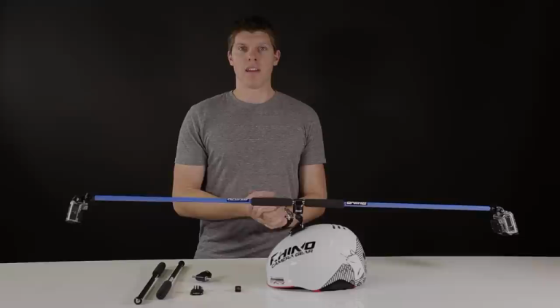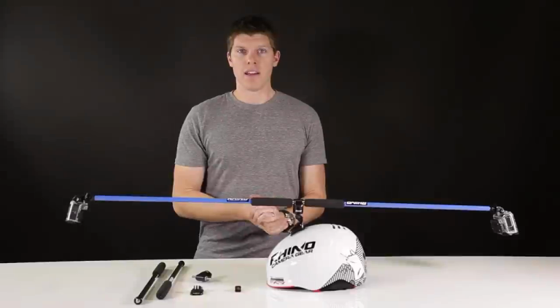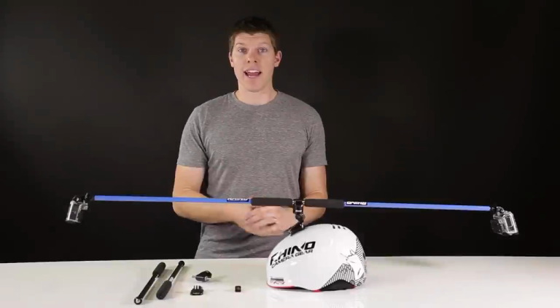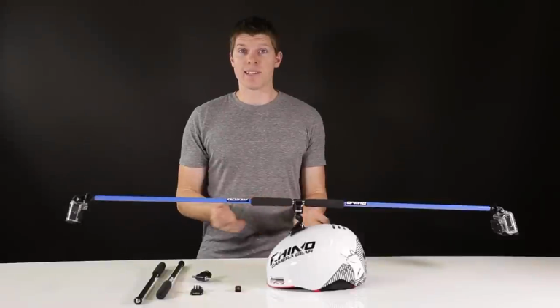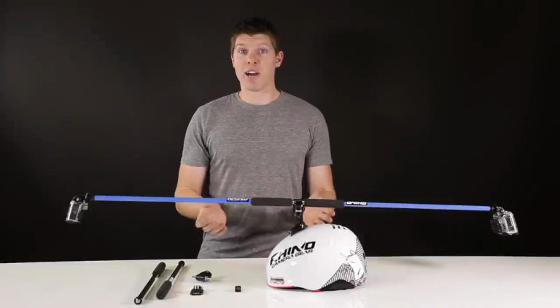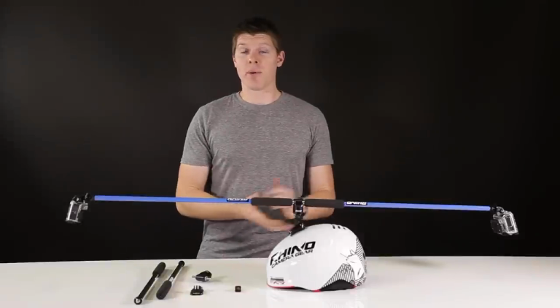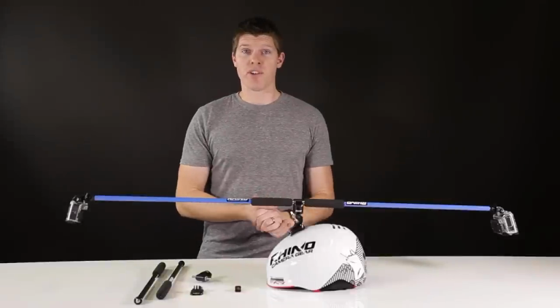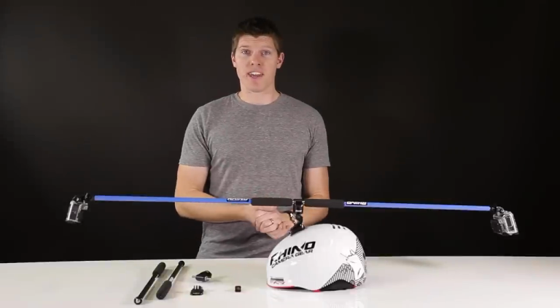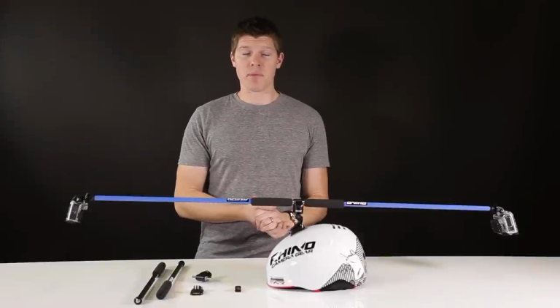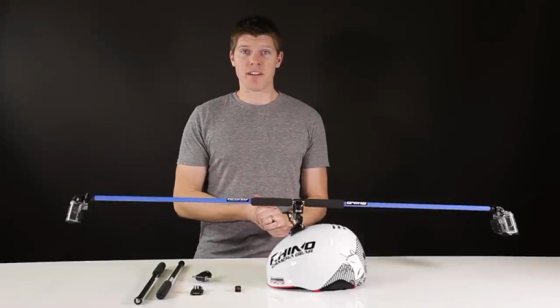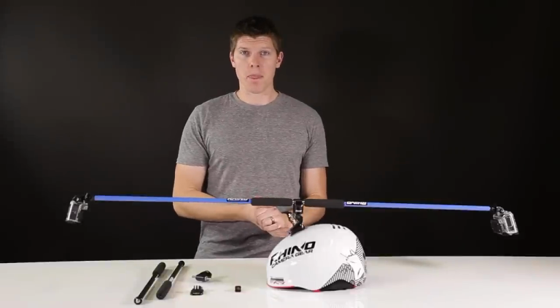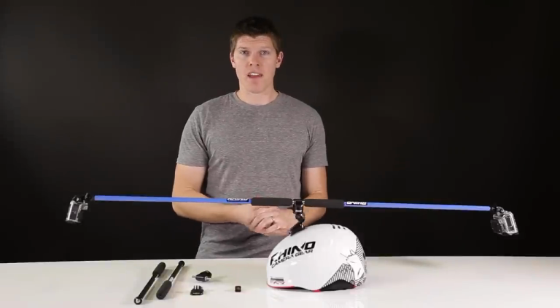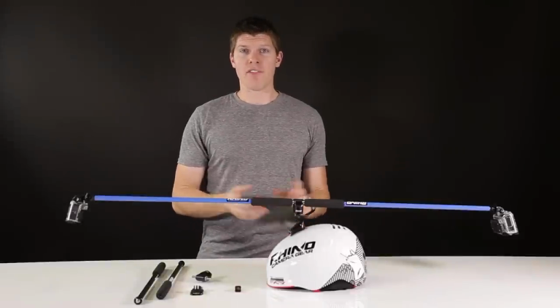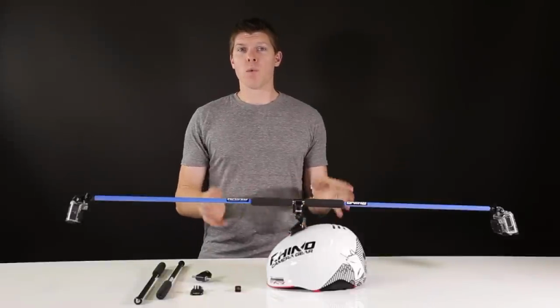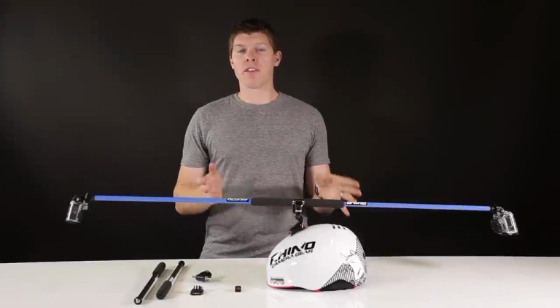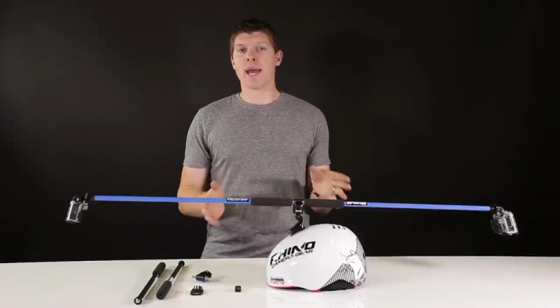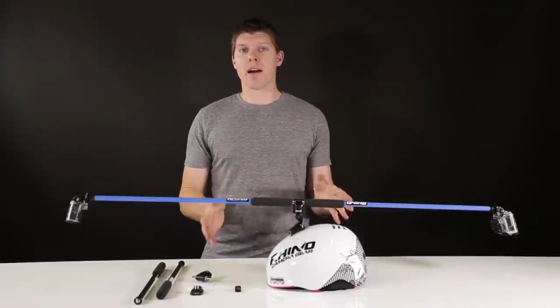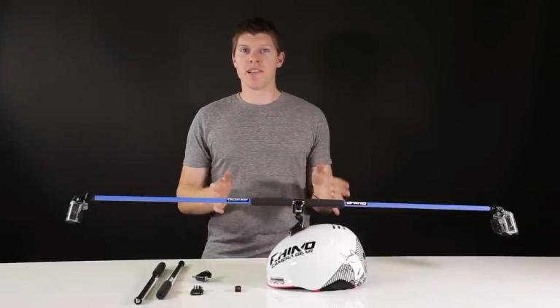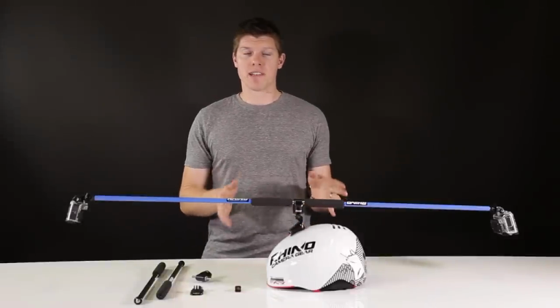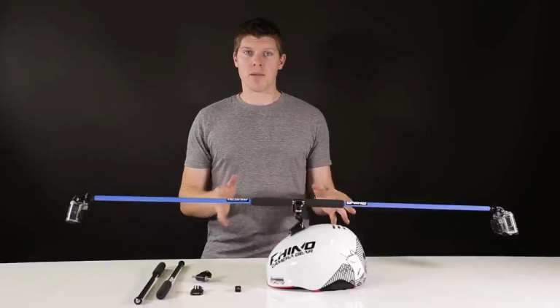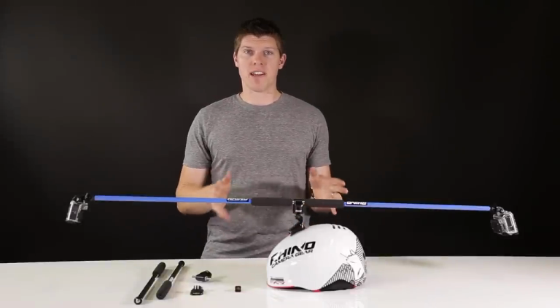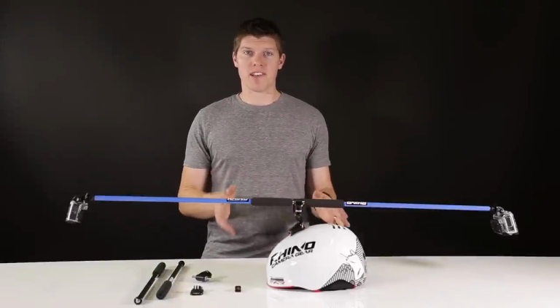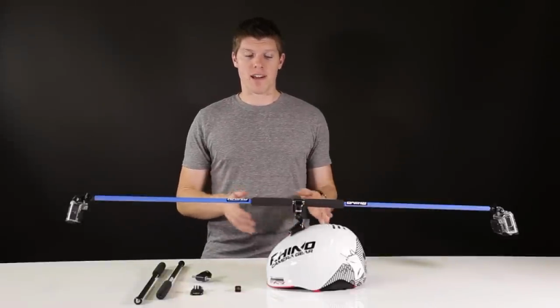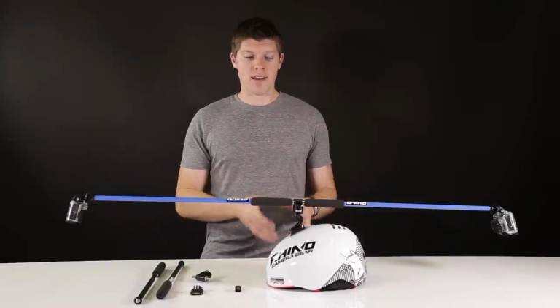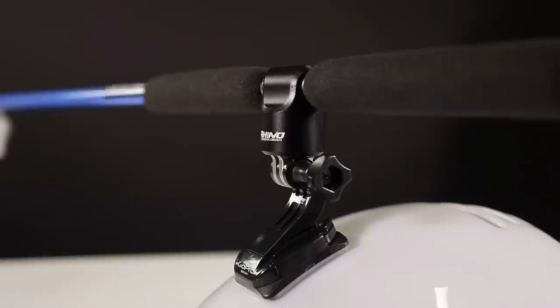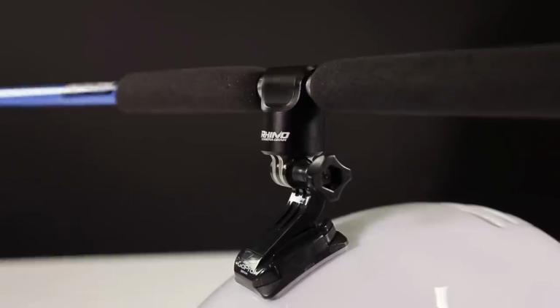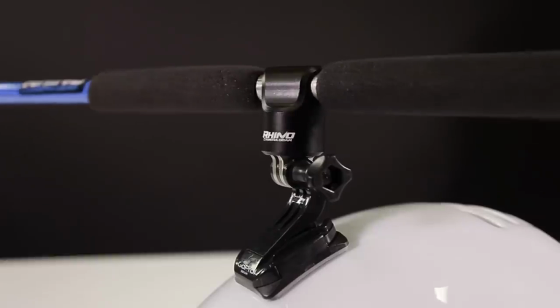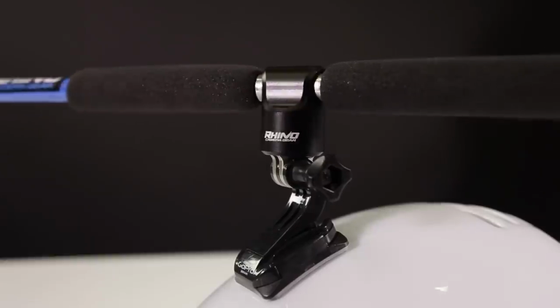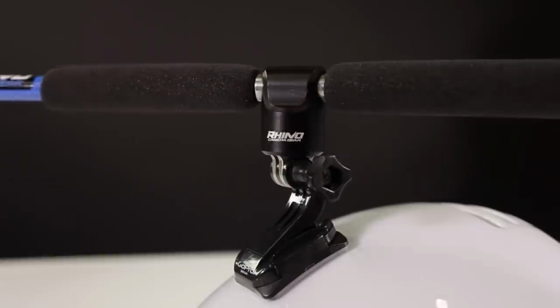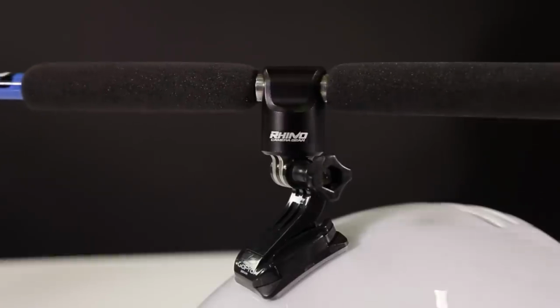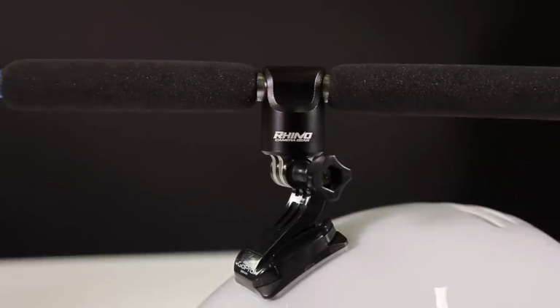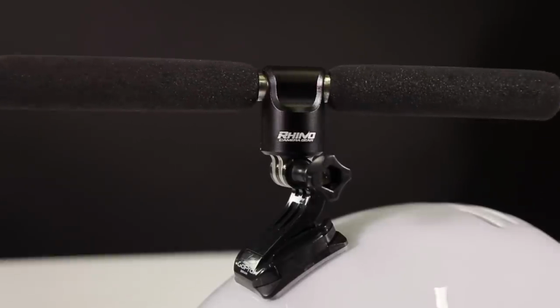Hey guys, I'm Kyle with Rhino Camera Gear. If you're wondering how we just accomplished that shot, we did it with the Rhino swivel mount.